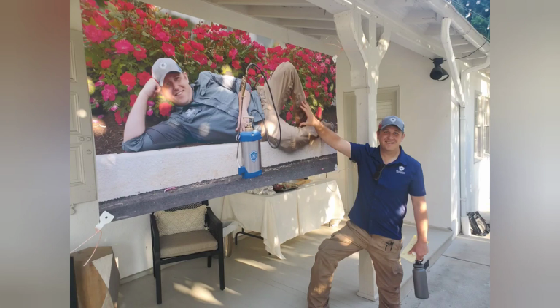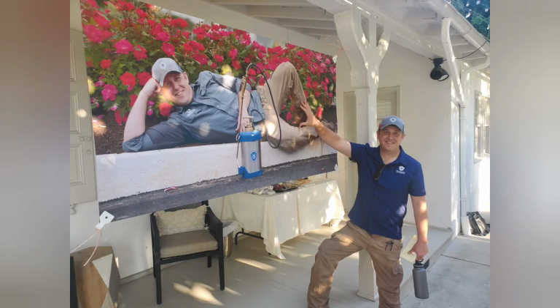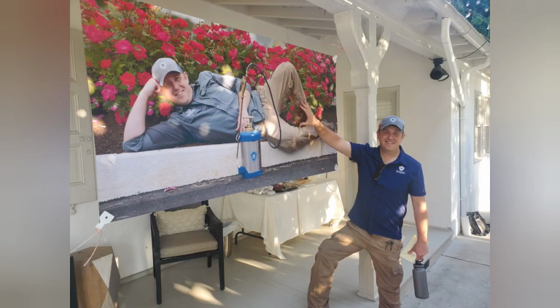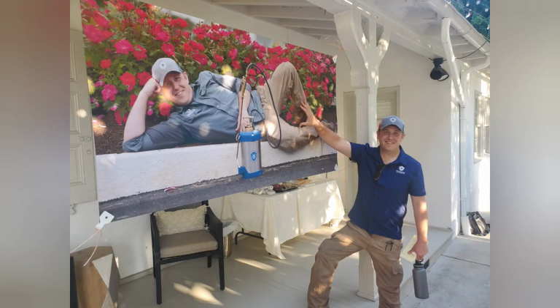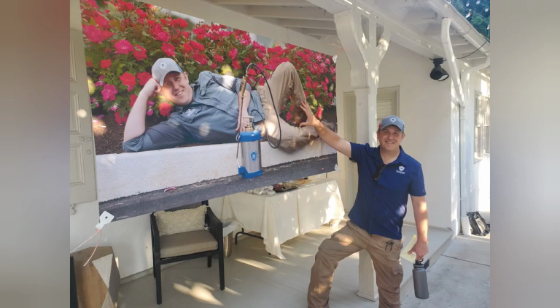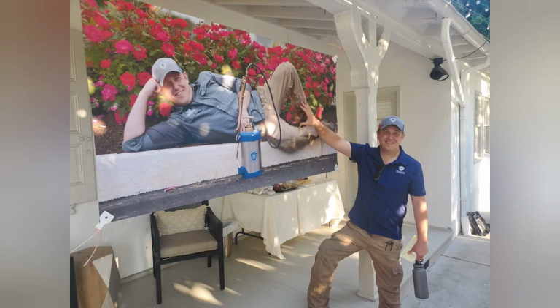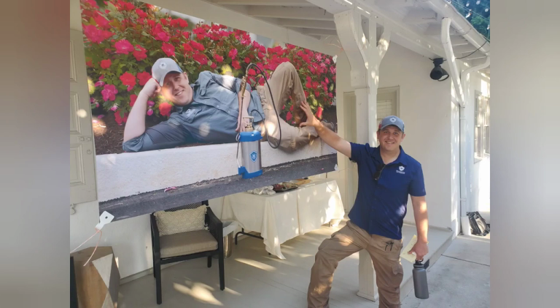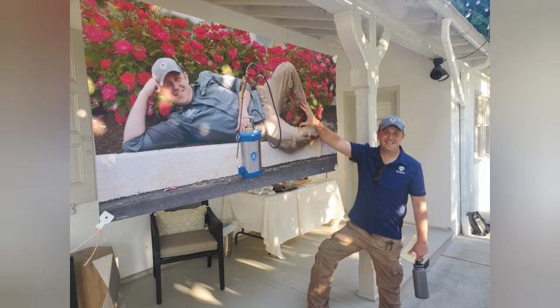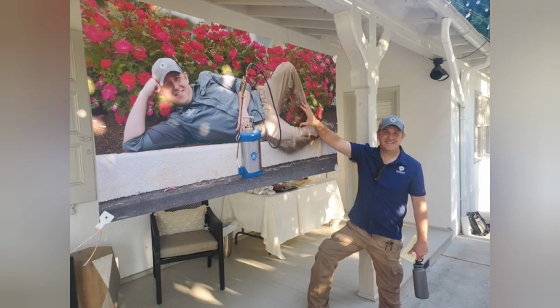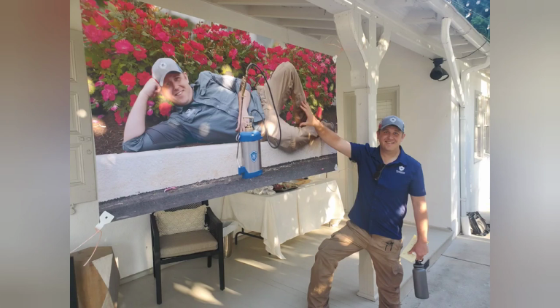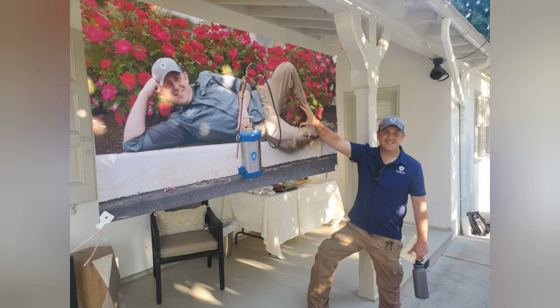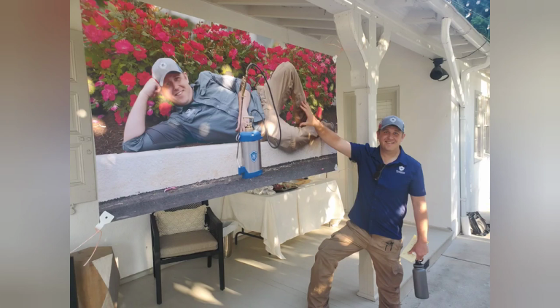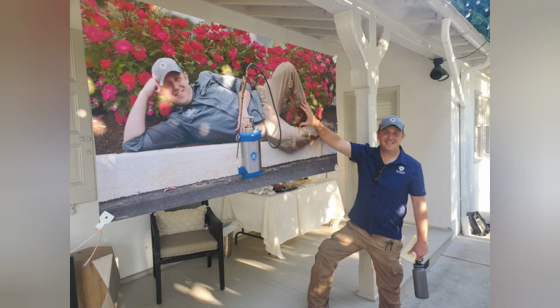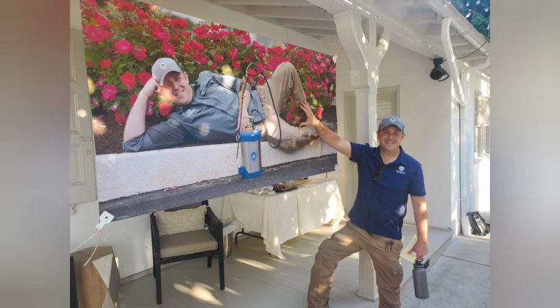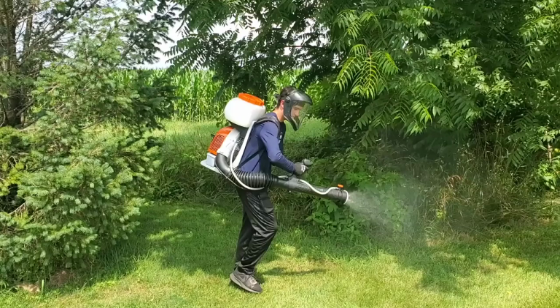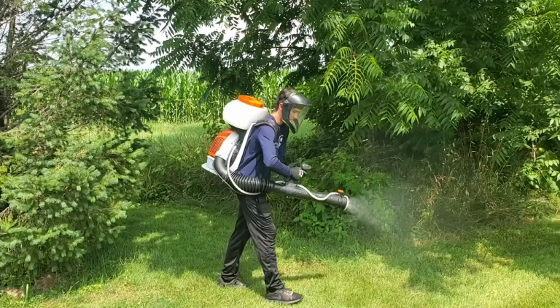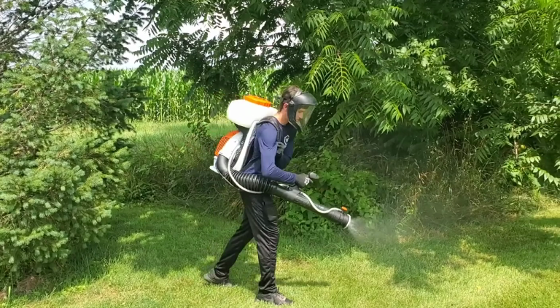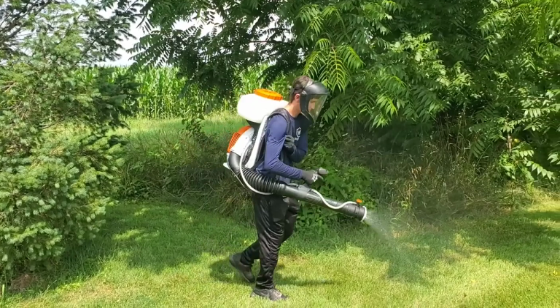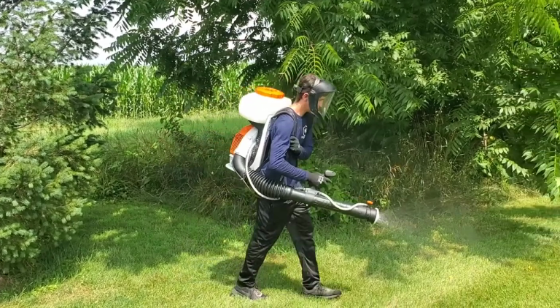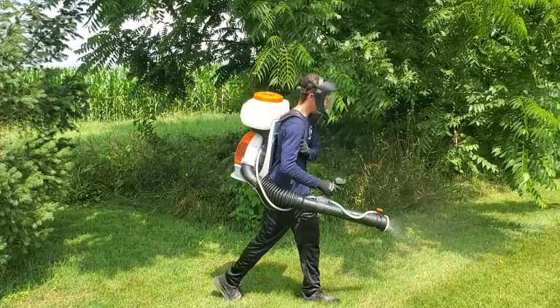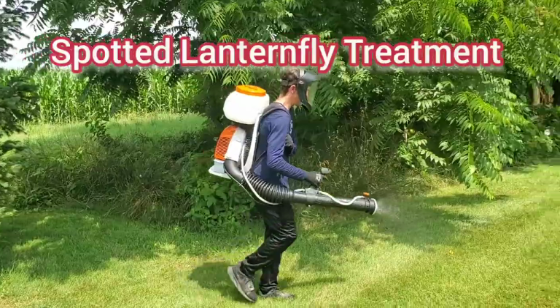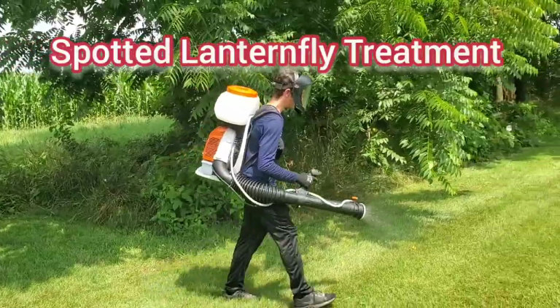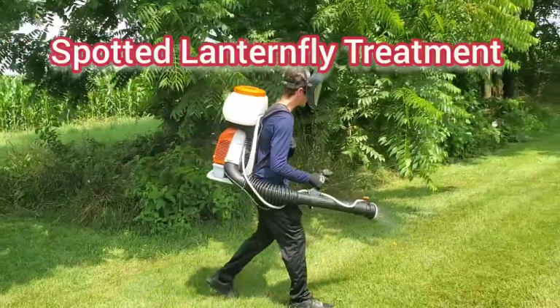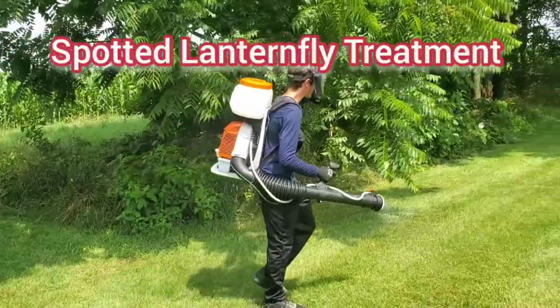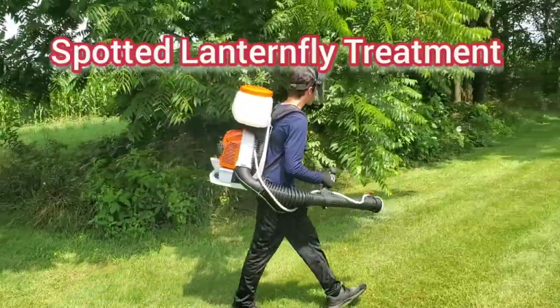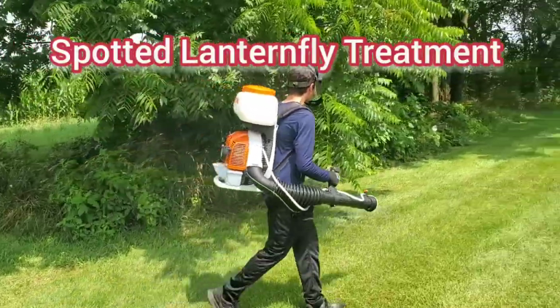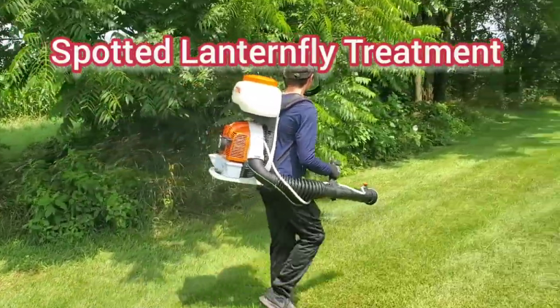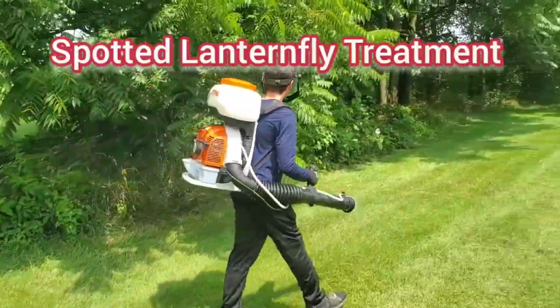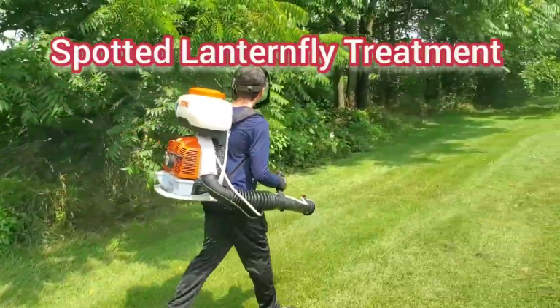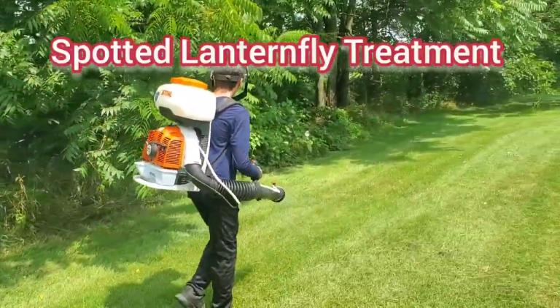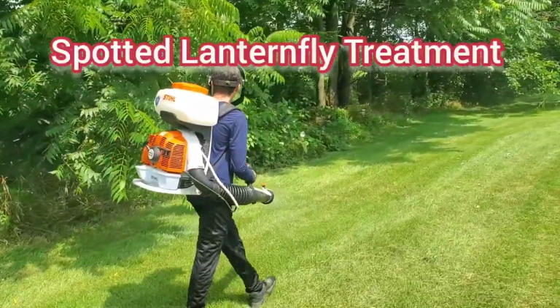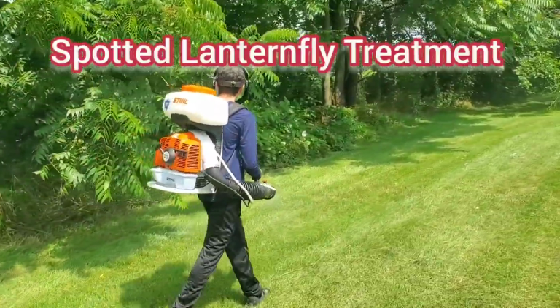Ryan here with Prudential Pest Solutions, and I'm going to show you the piece of equipment that we use to treat for lanternflies in and on your property.